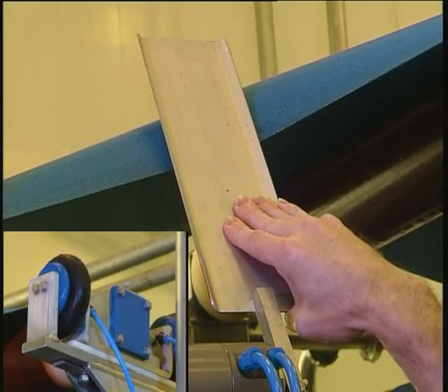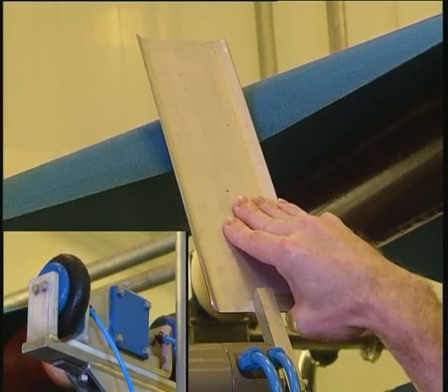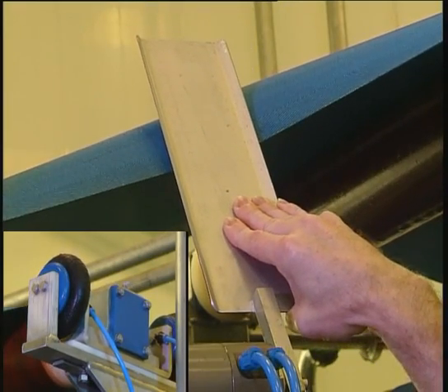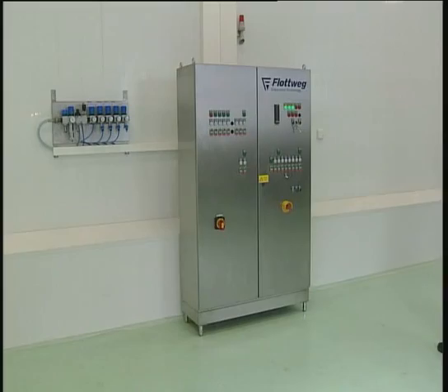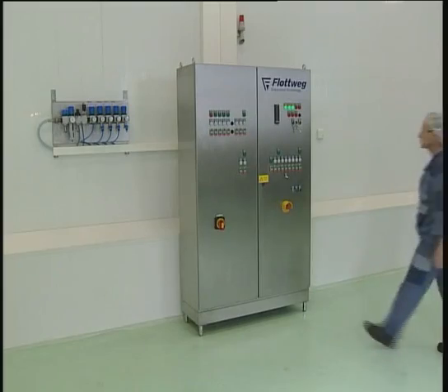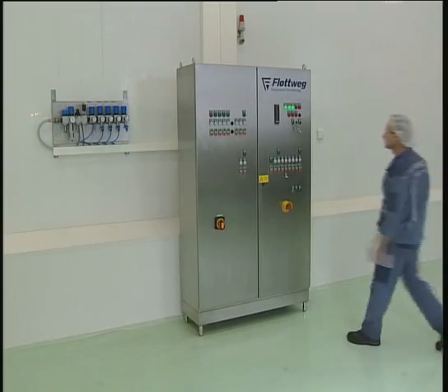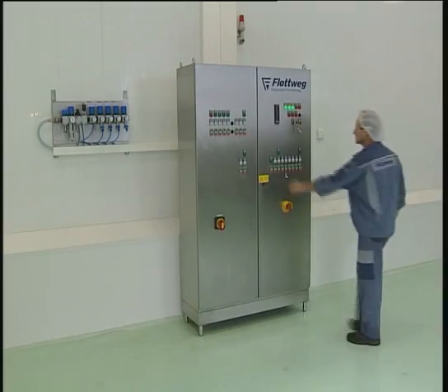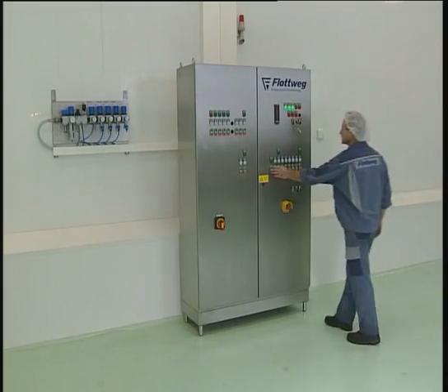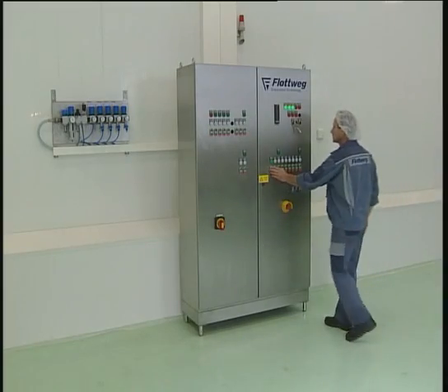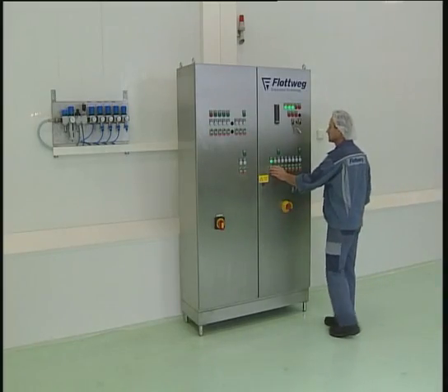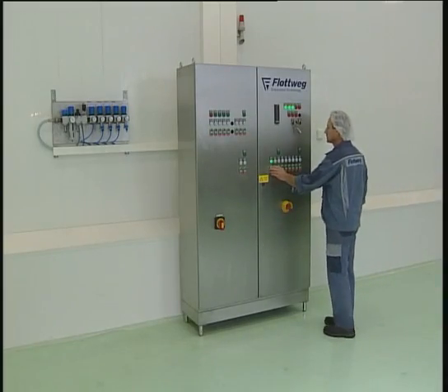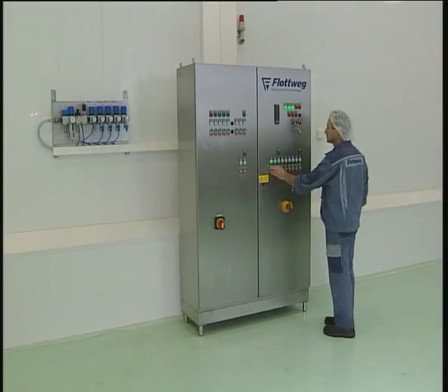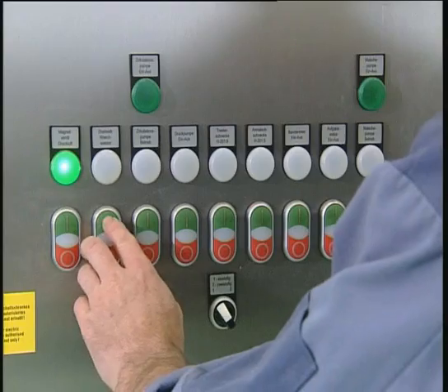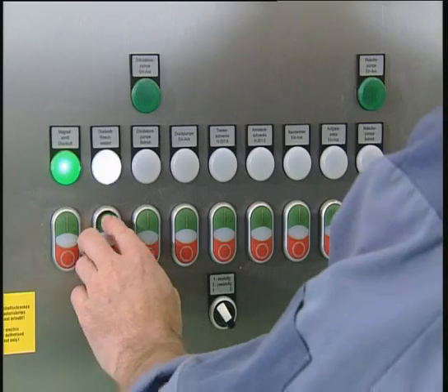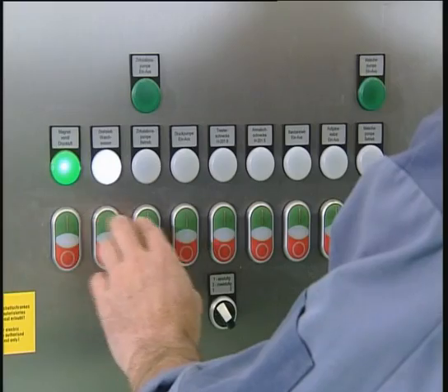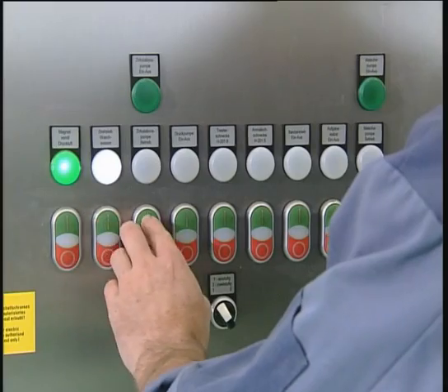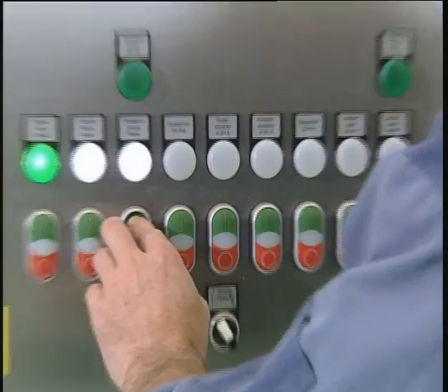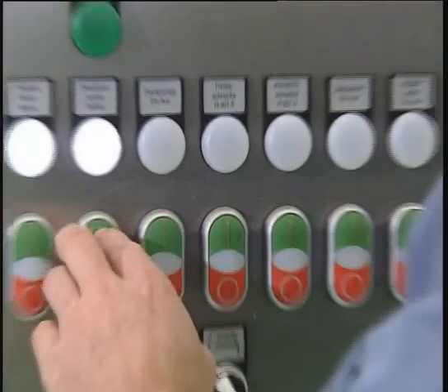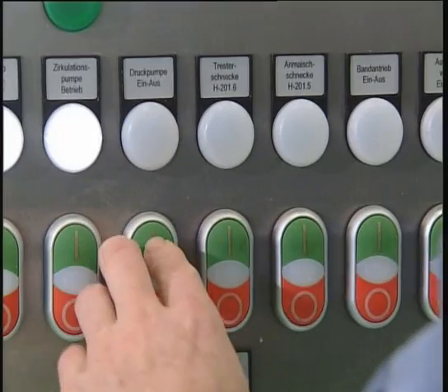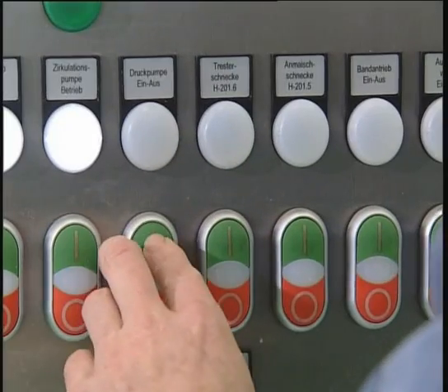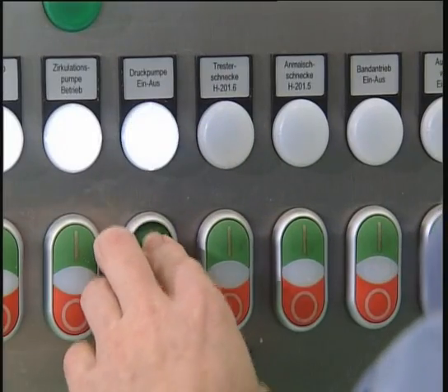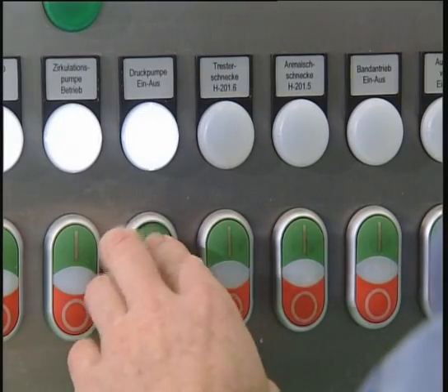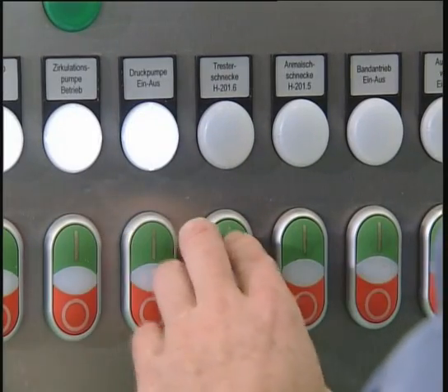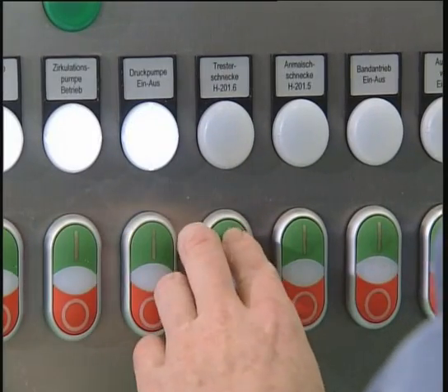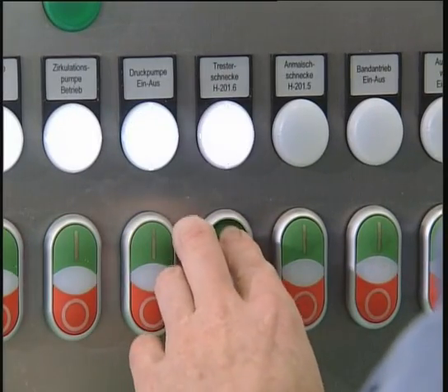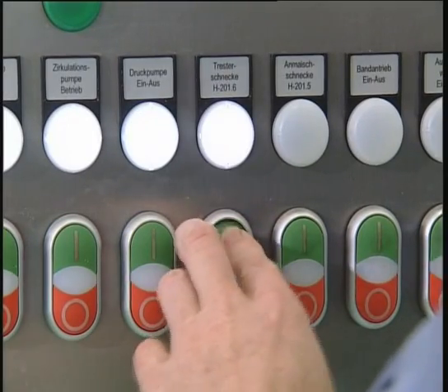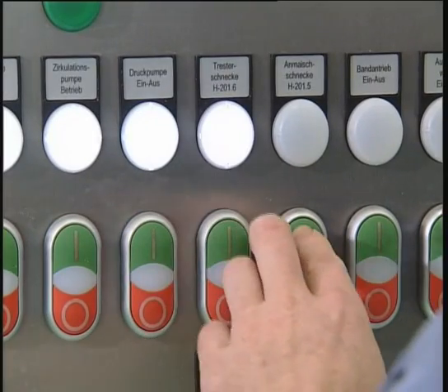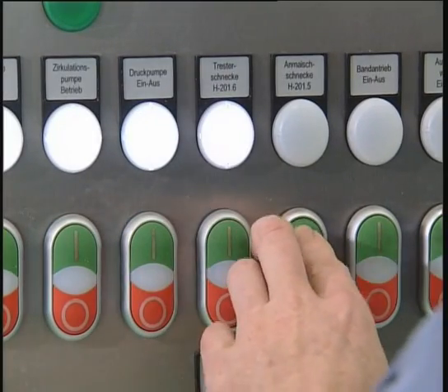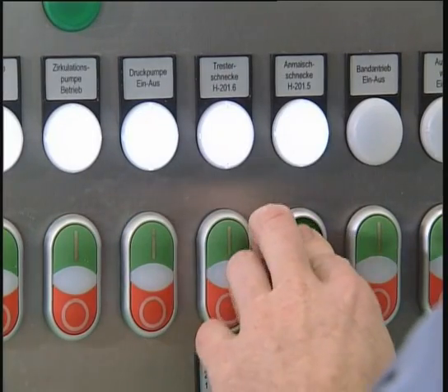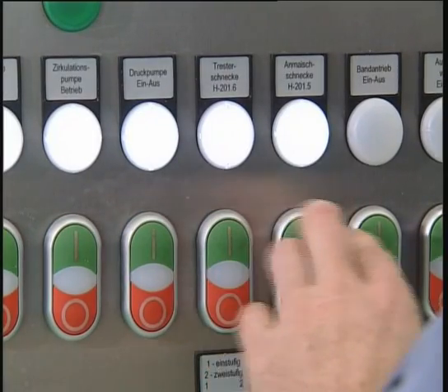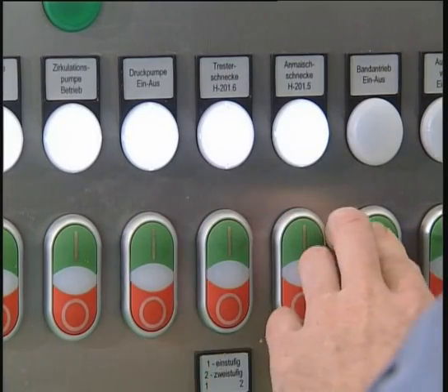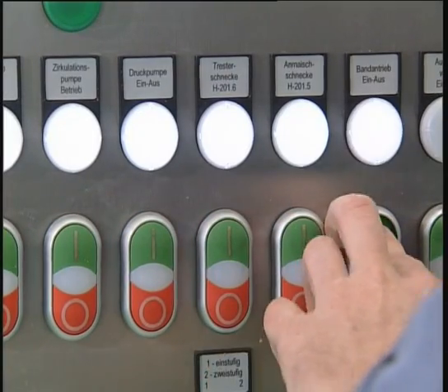This system is also controlled by limit switches. The electric panel provides automatic operation of the entire system.